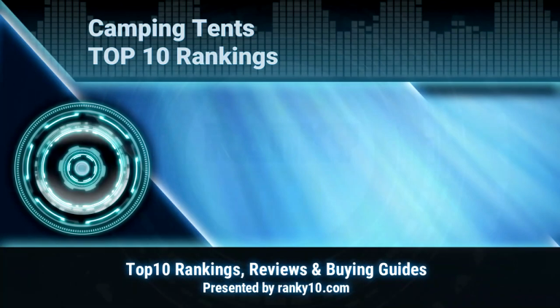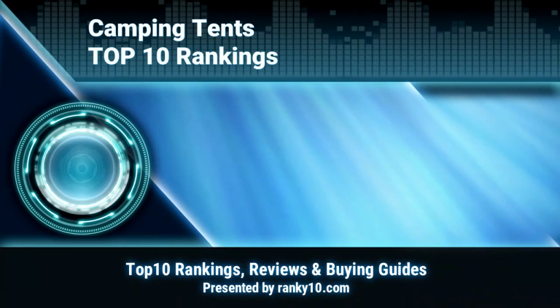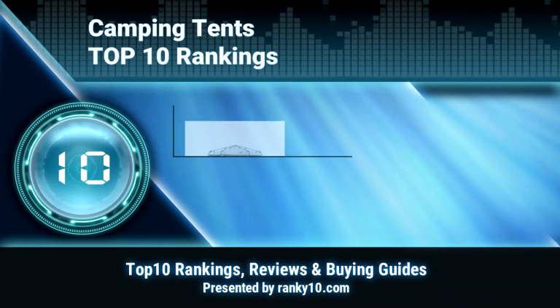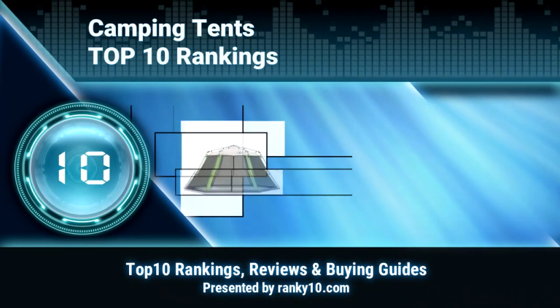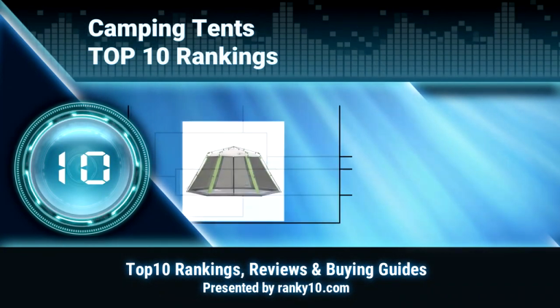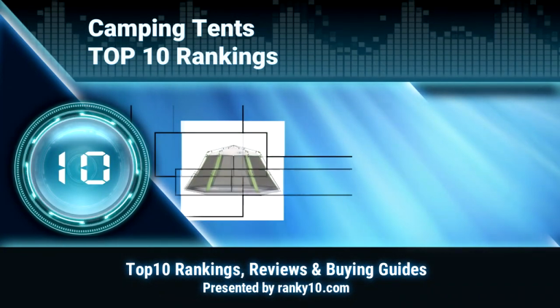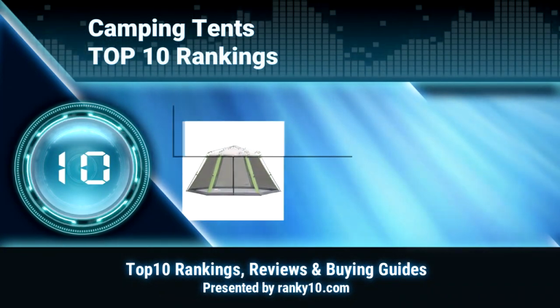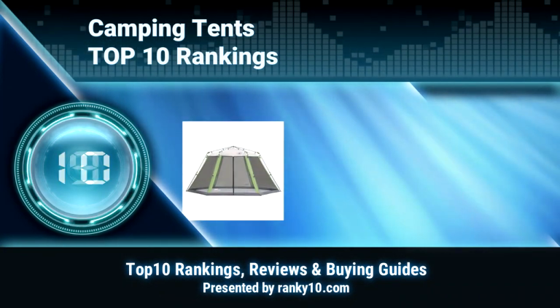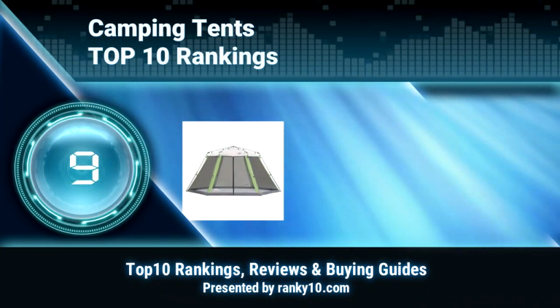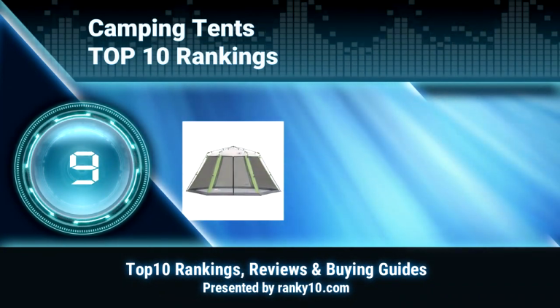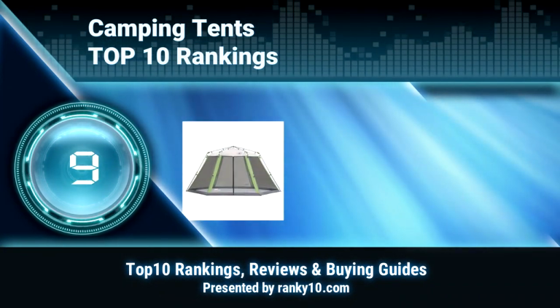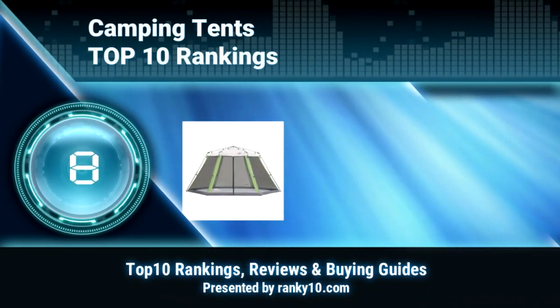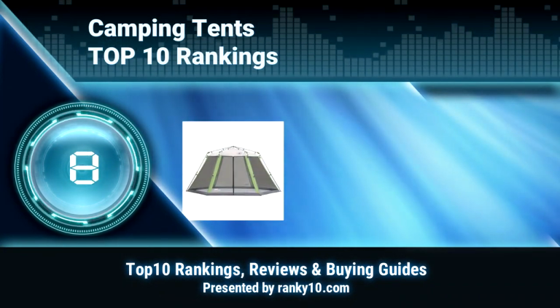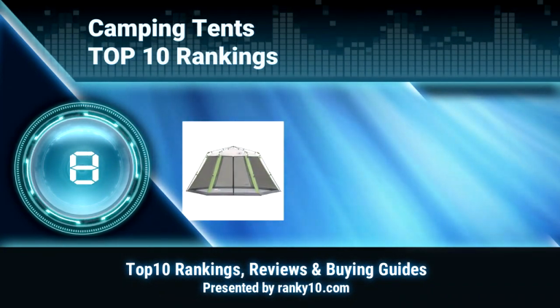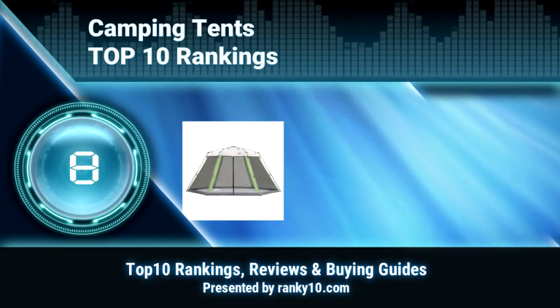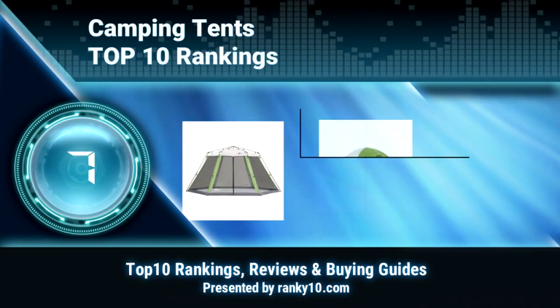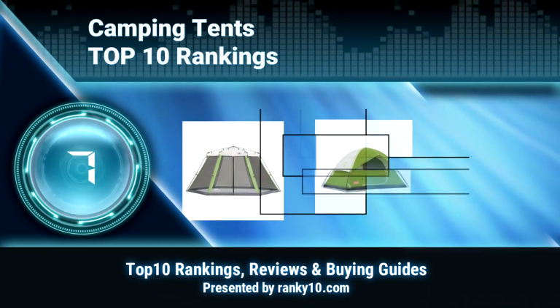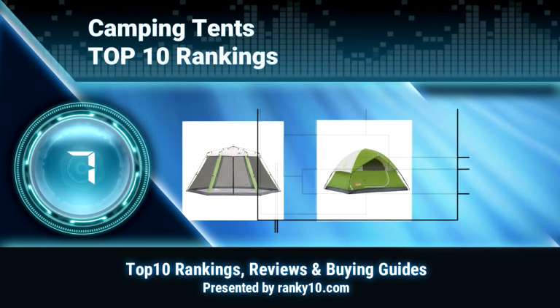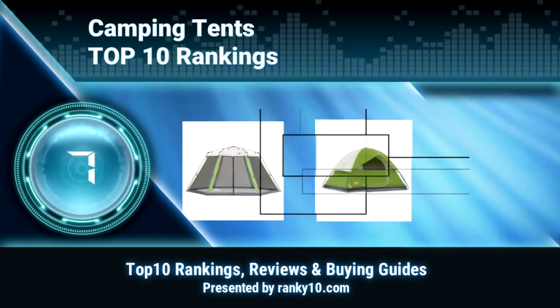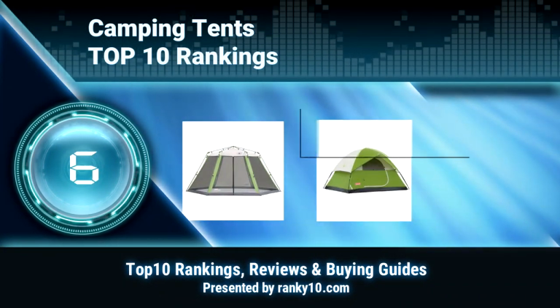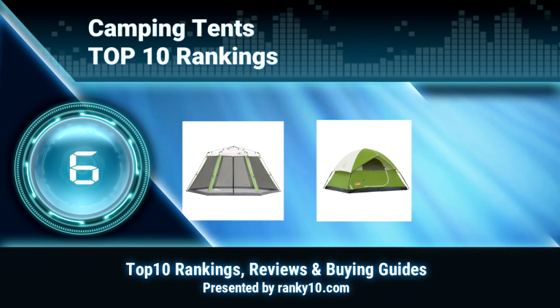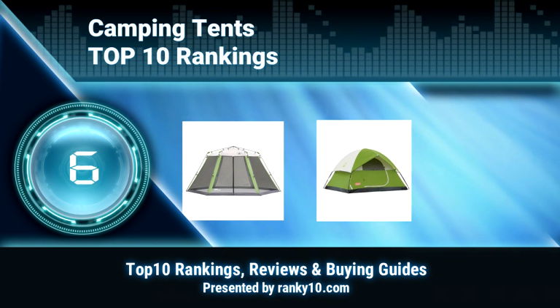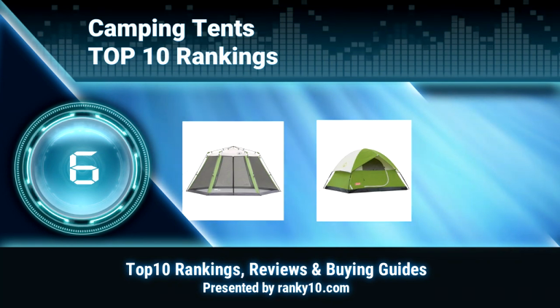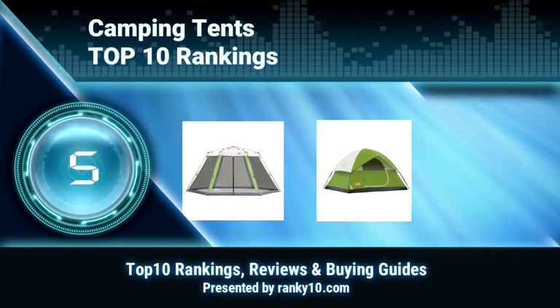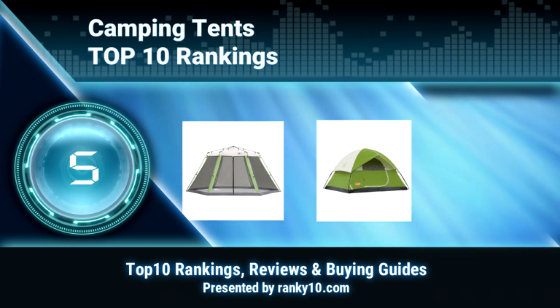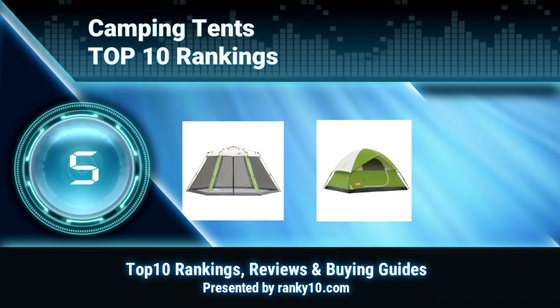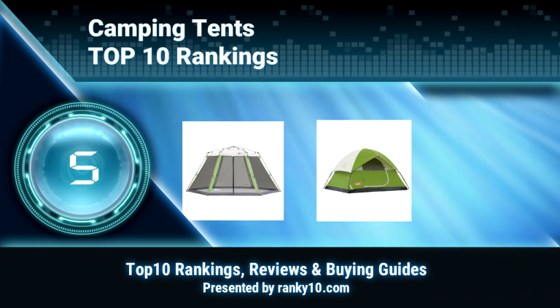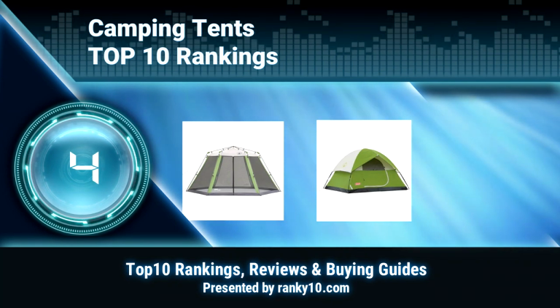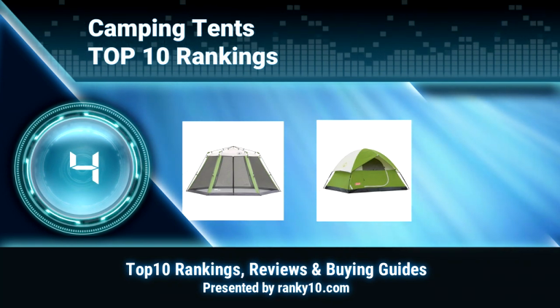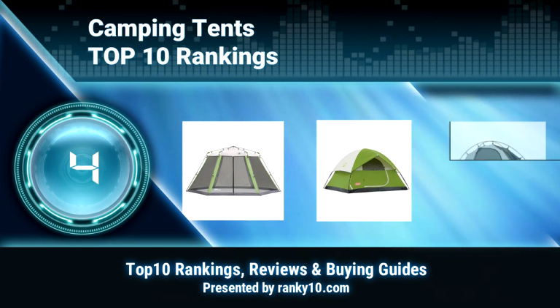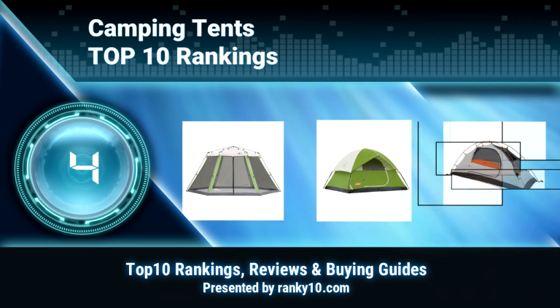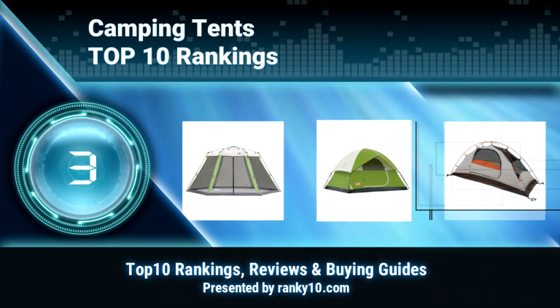Welcome to Ranky 10 Video Rankings. We announce the top 10 rankings of camping tents. Let's get started.